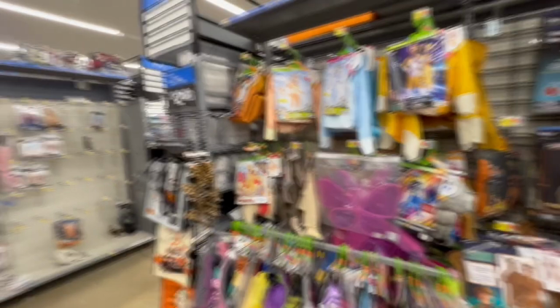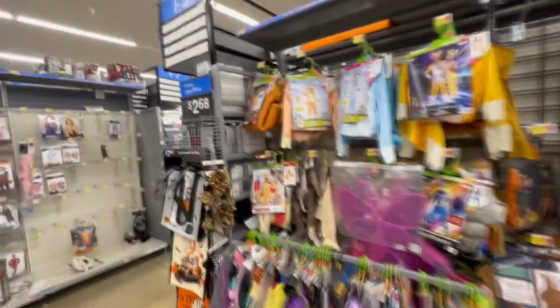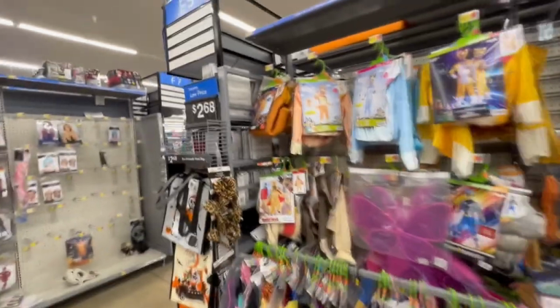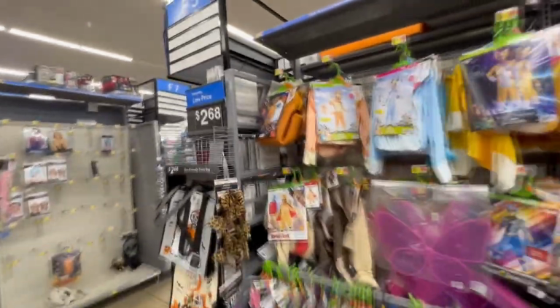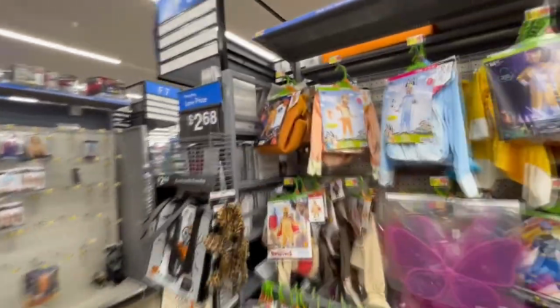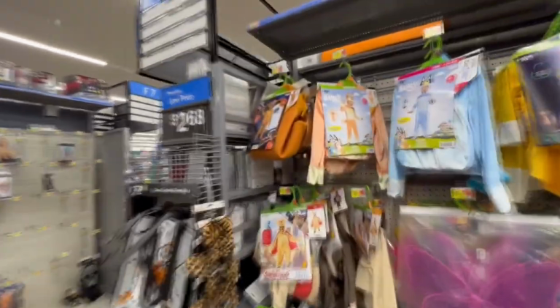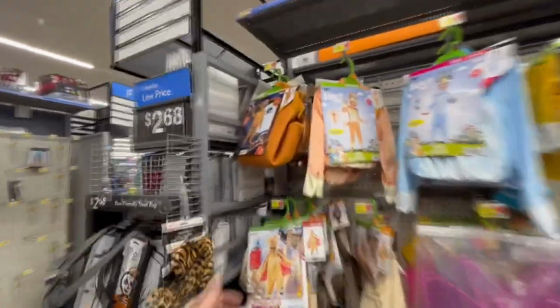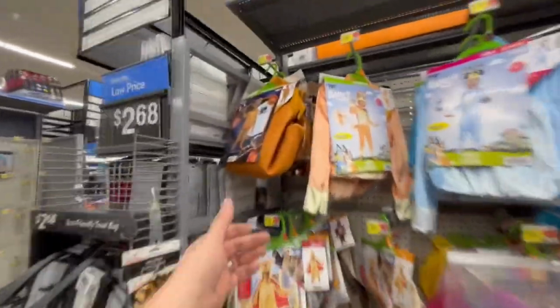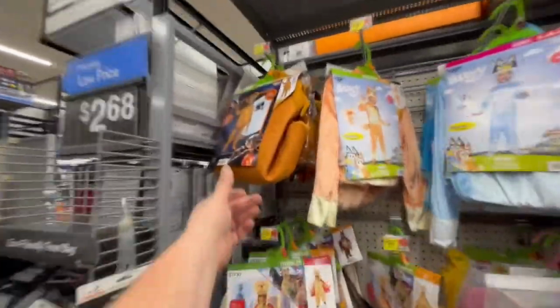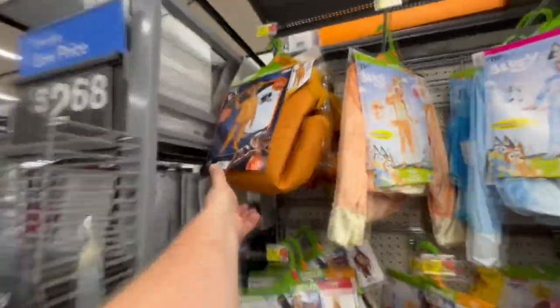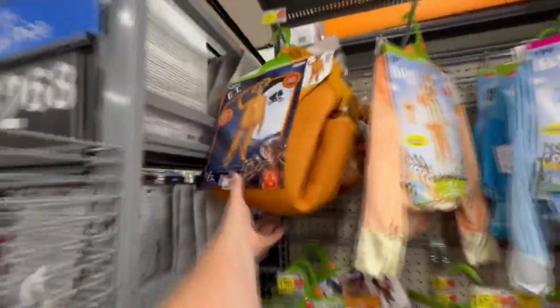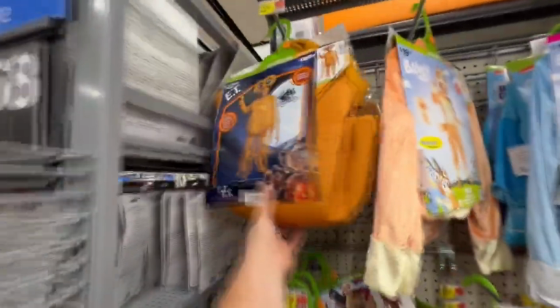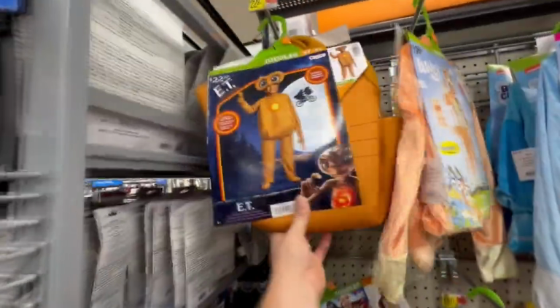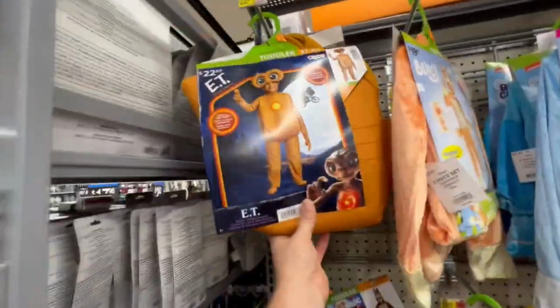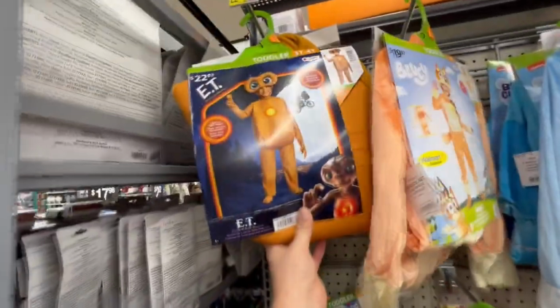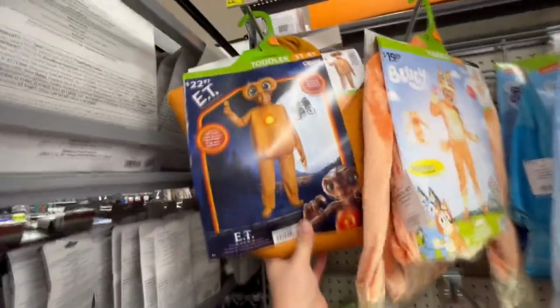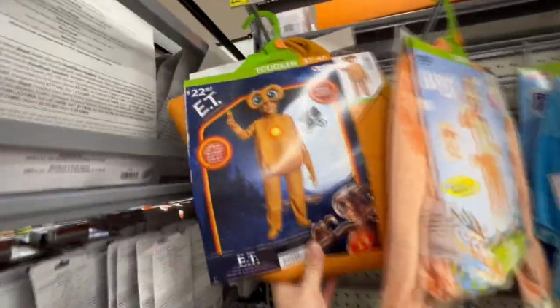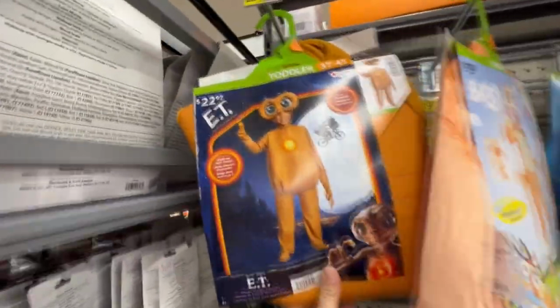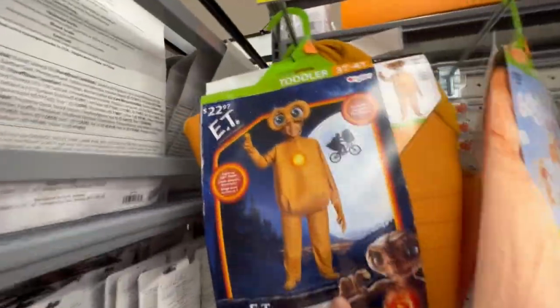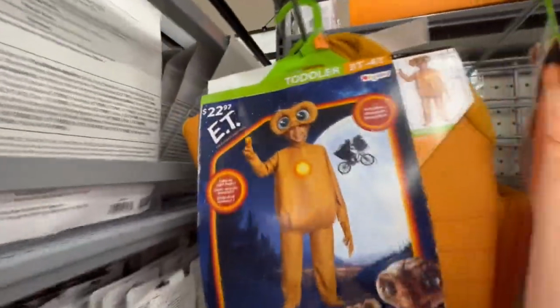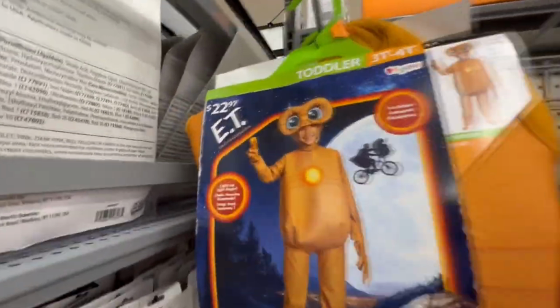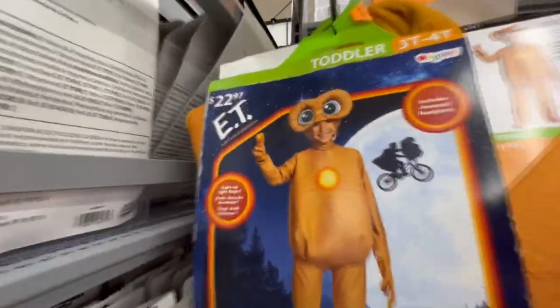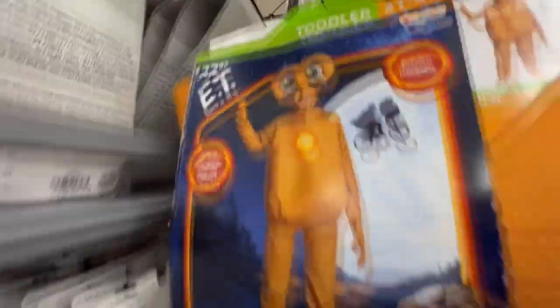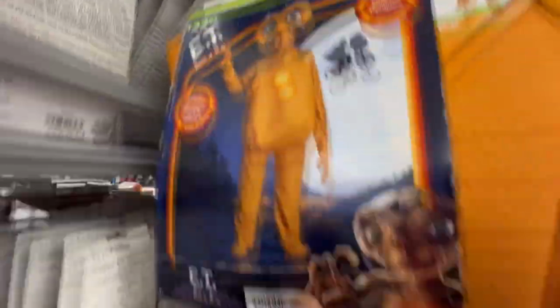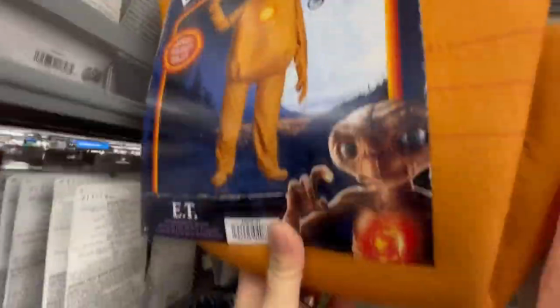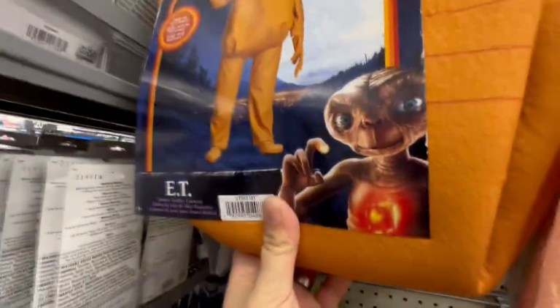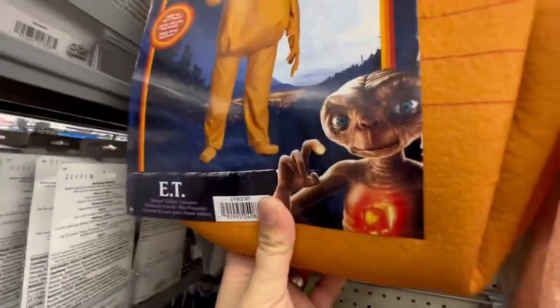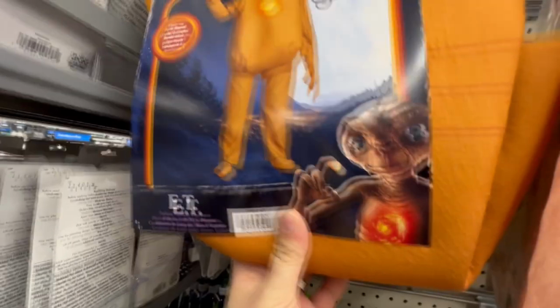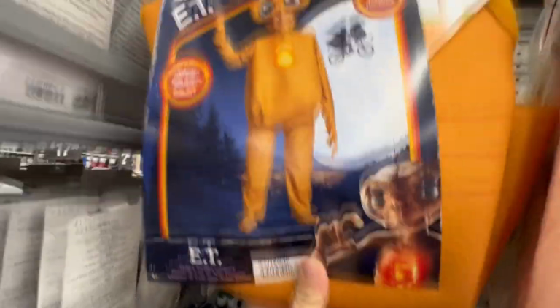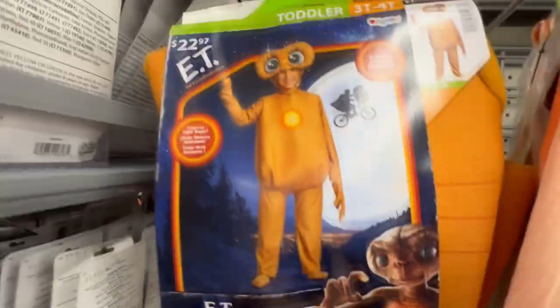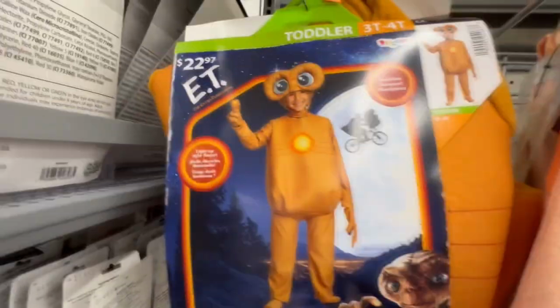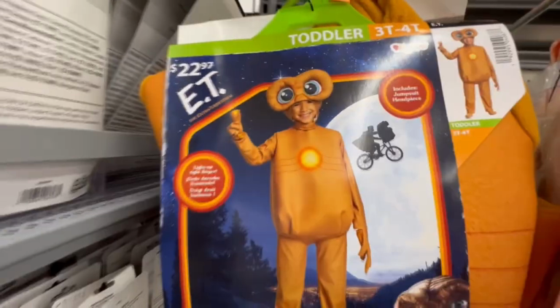No way guys, right away - I've never seen this before. It's an ET costume. That is too funny.